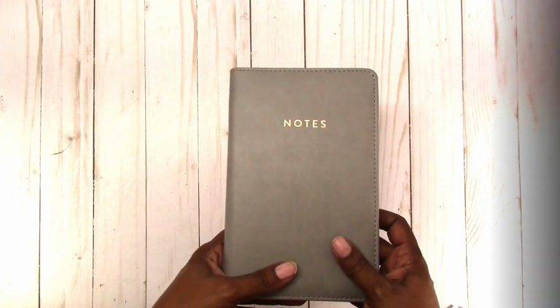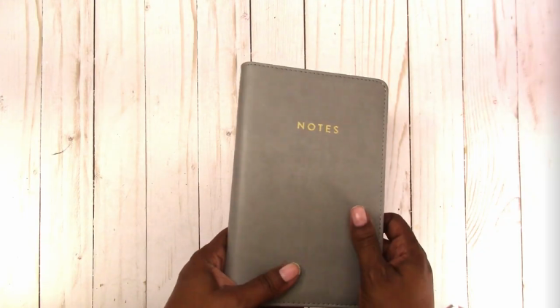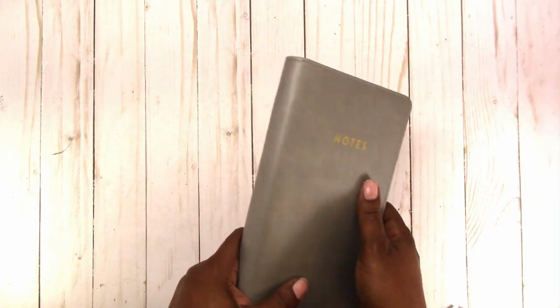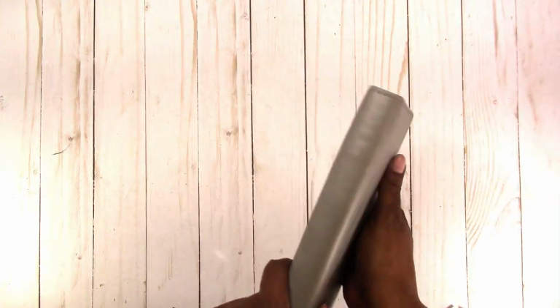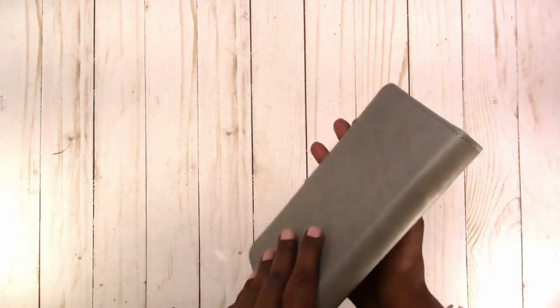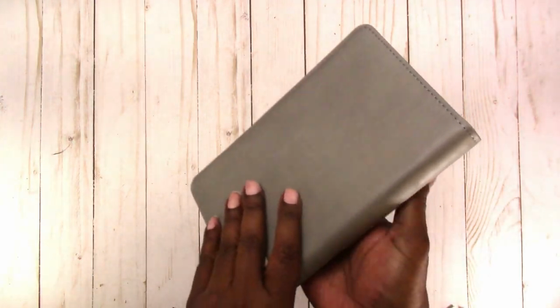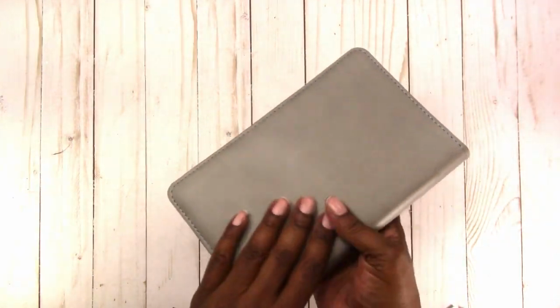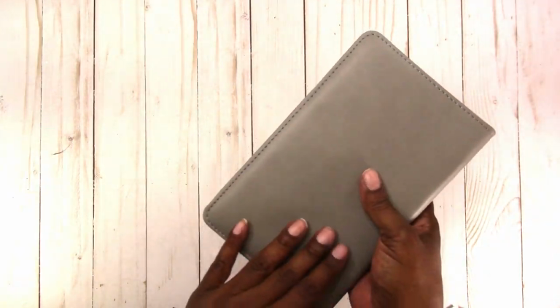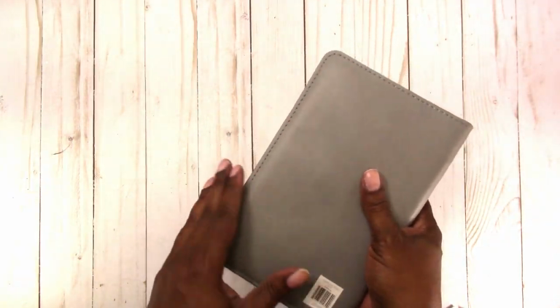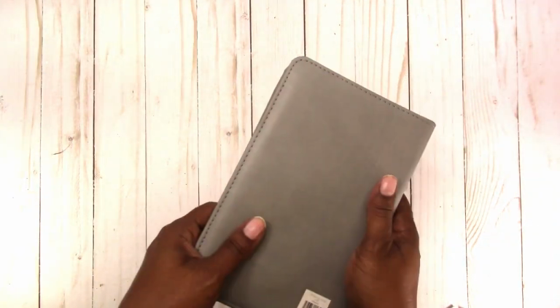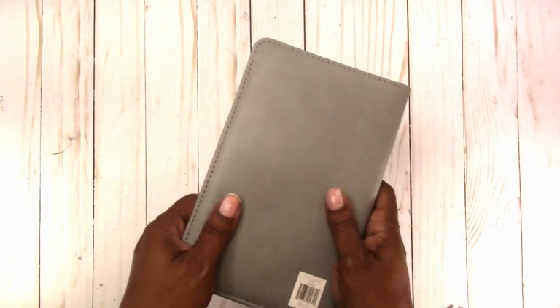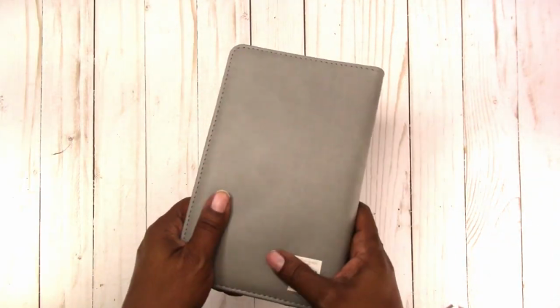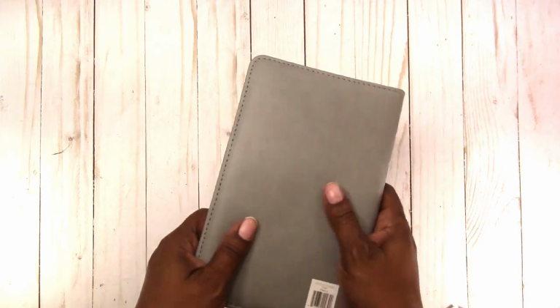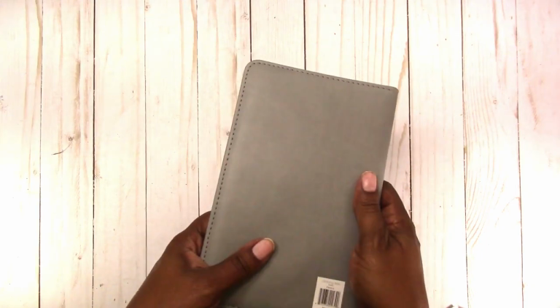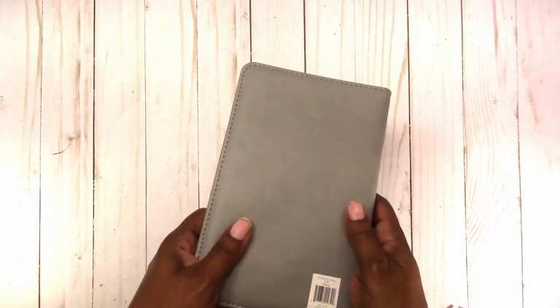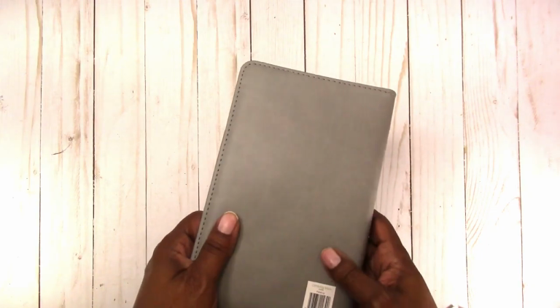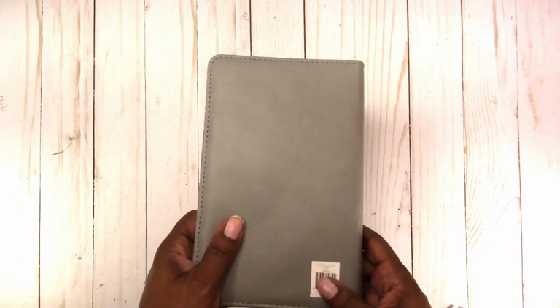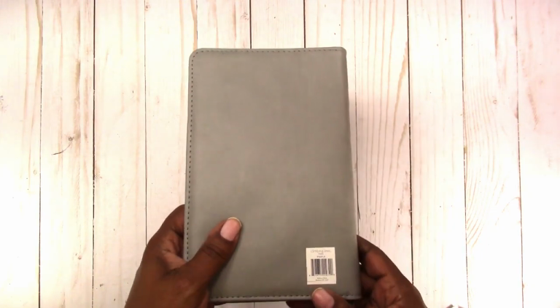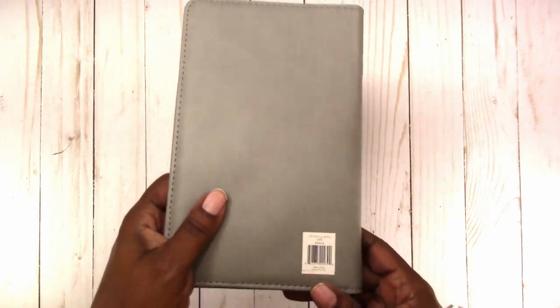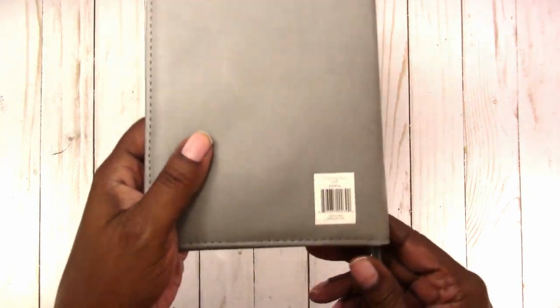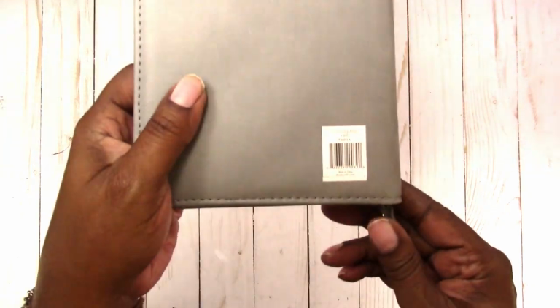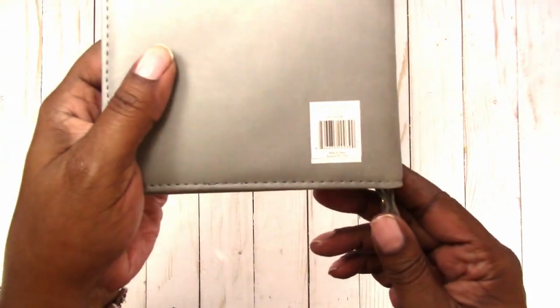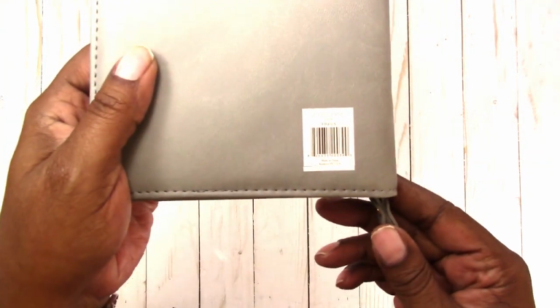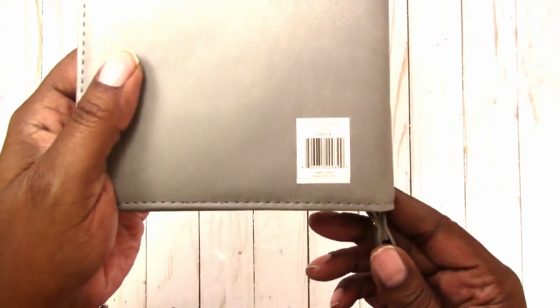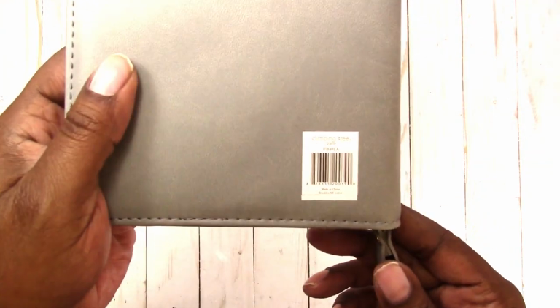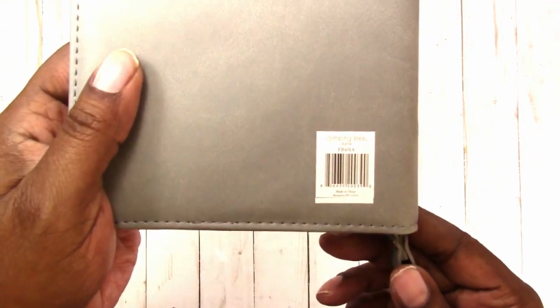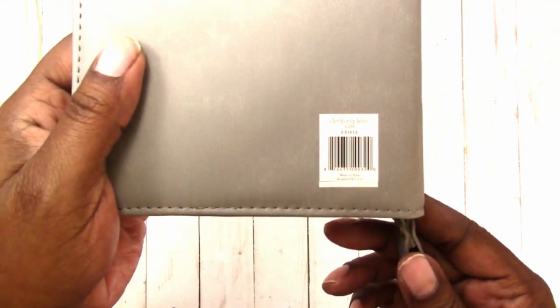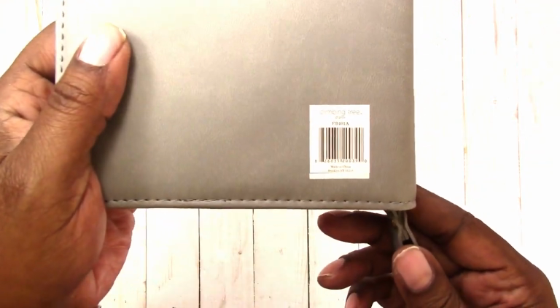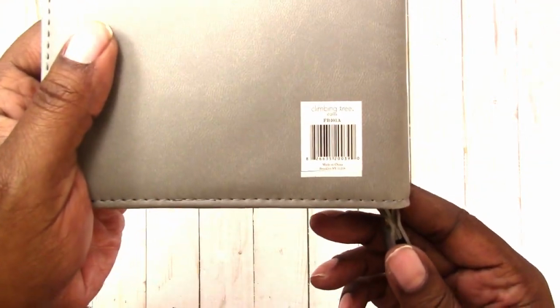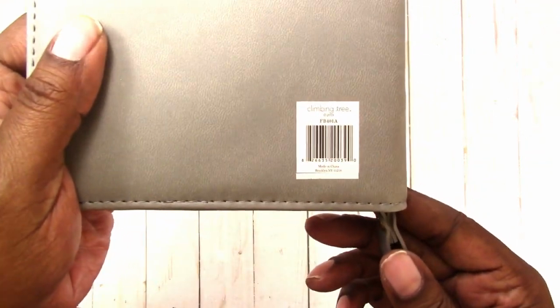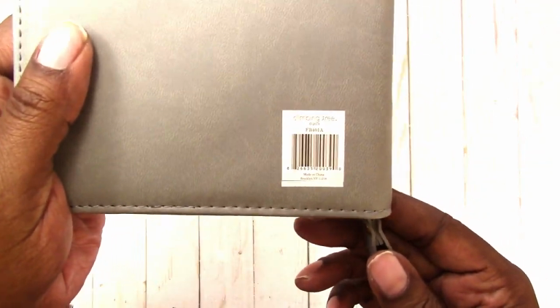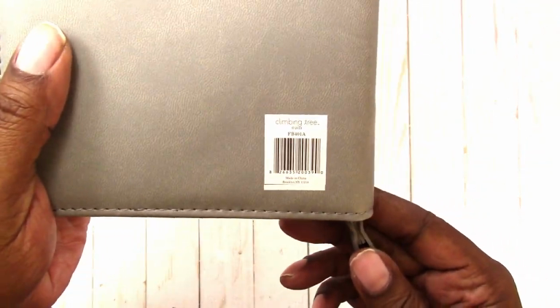But this is what the cover looks like. It's faux leather, of course. Here is the information on the back.